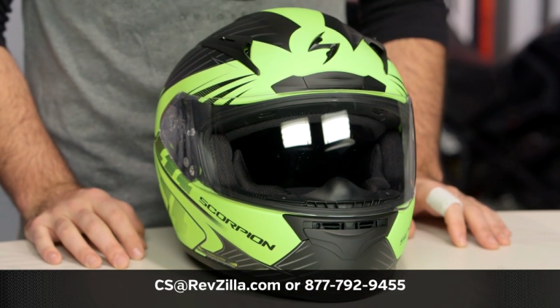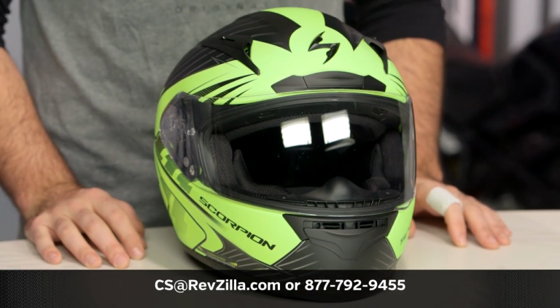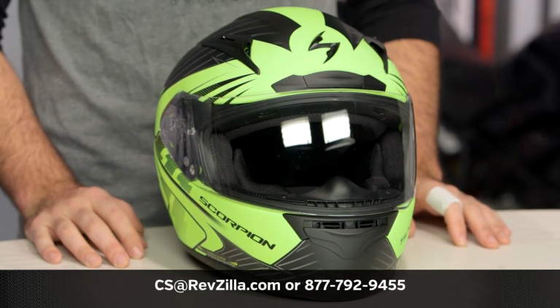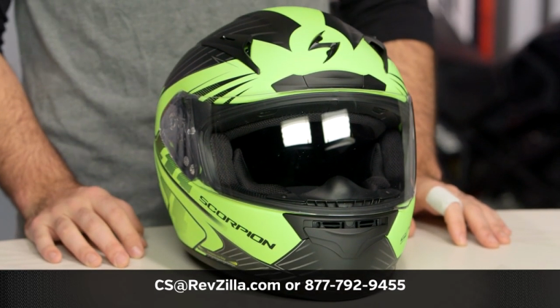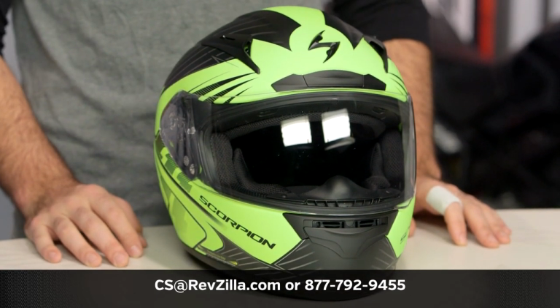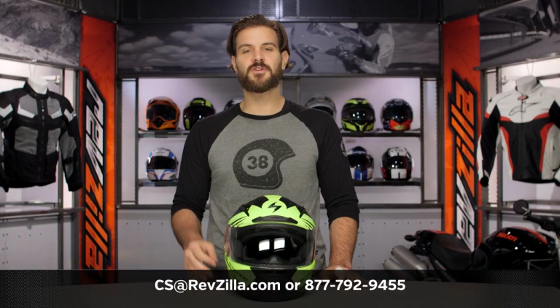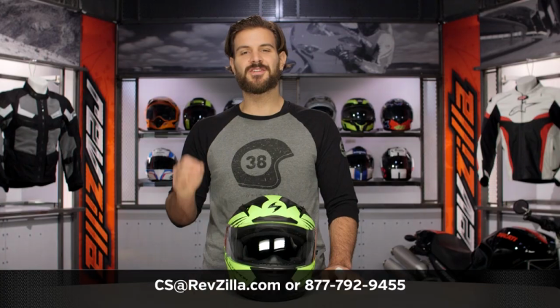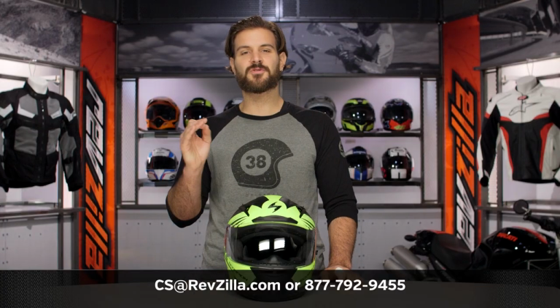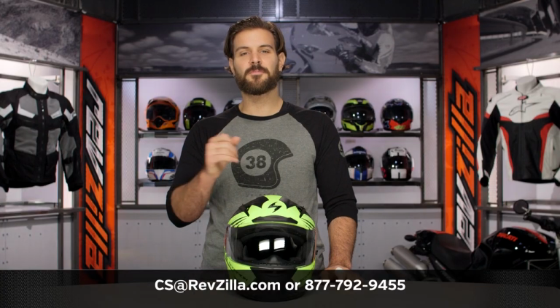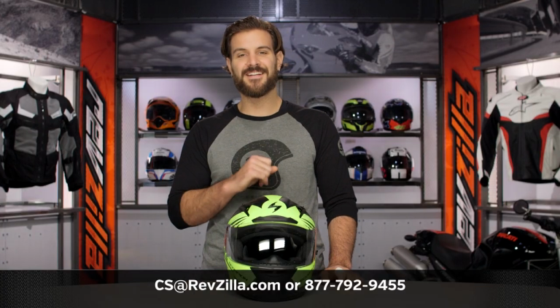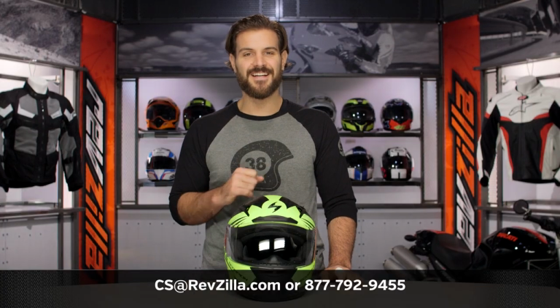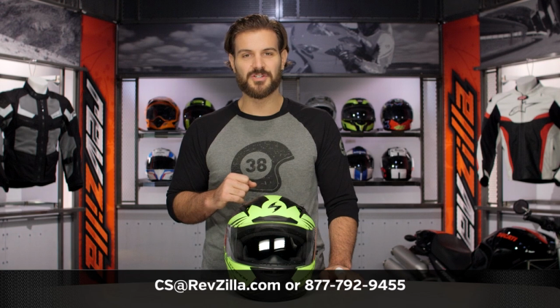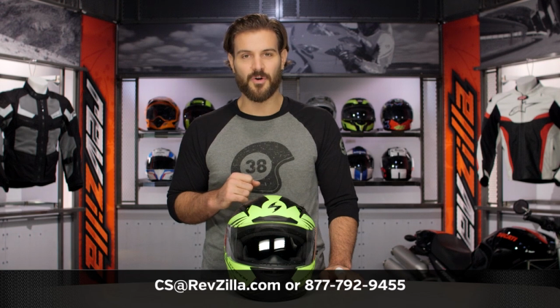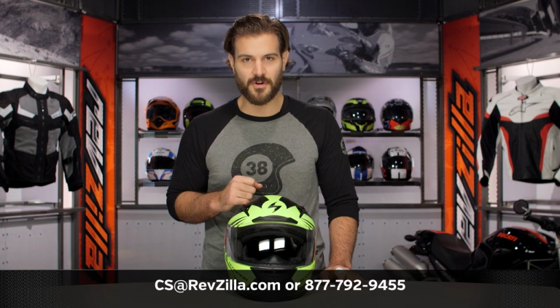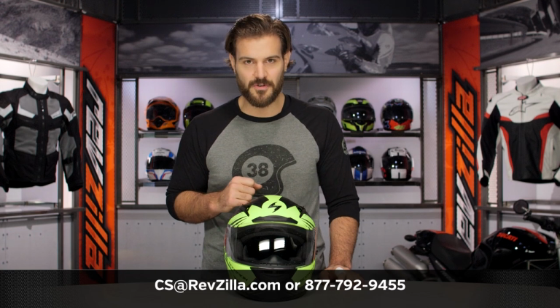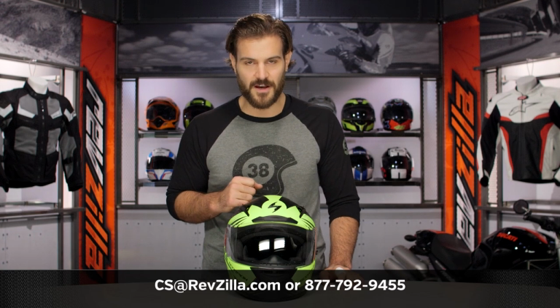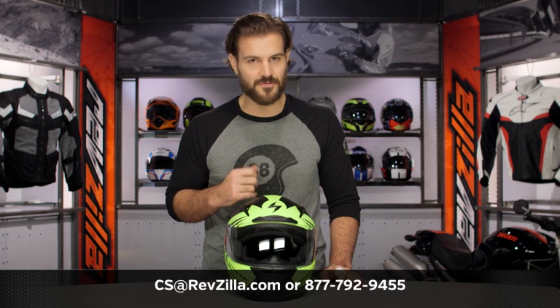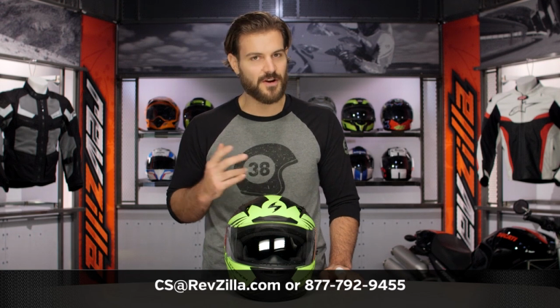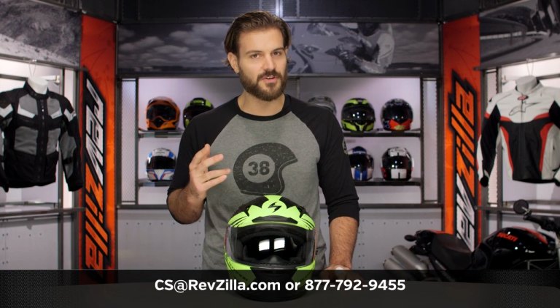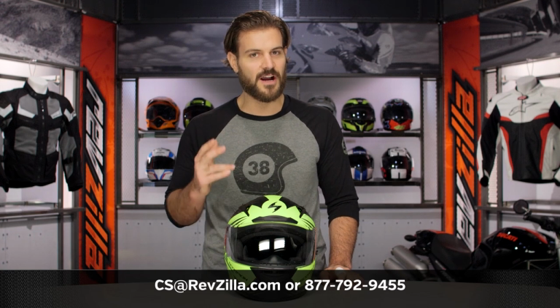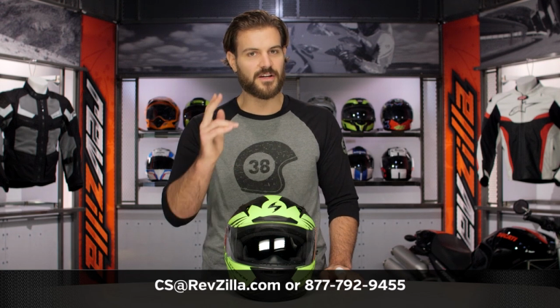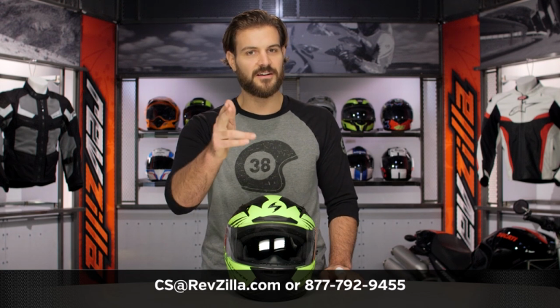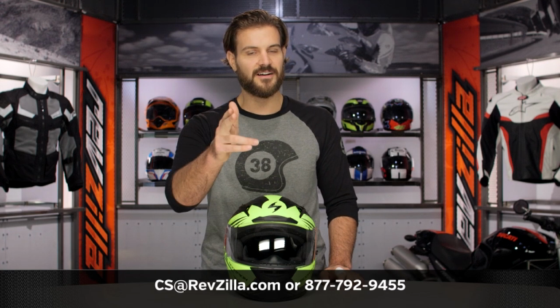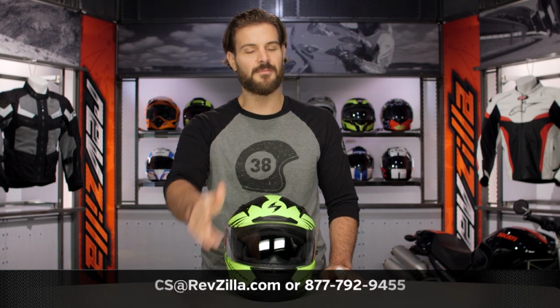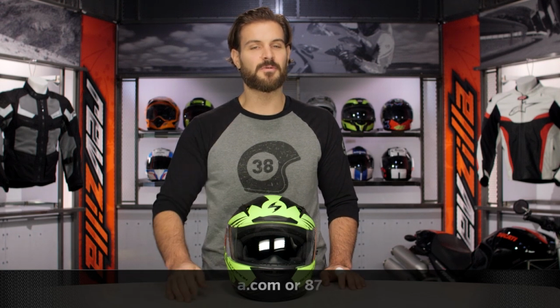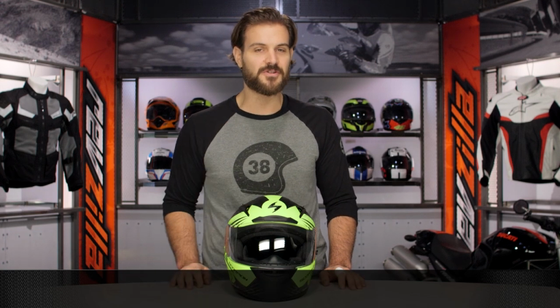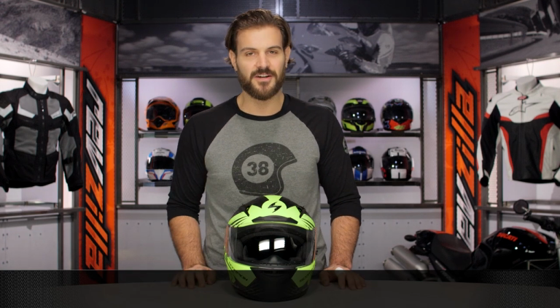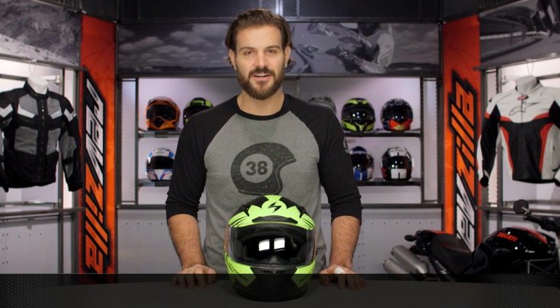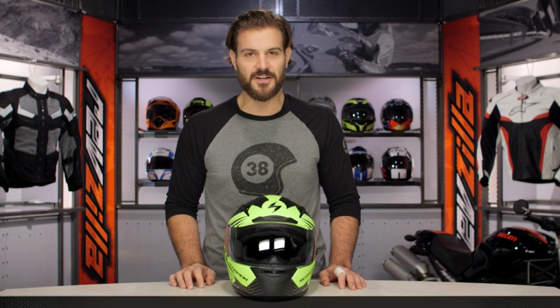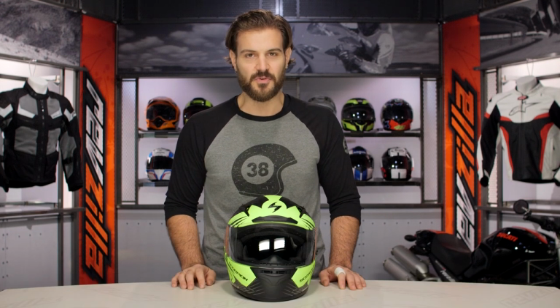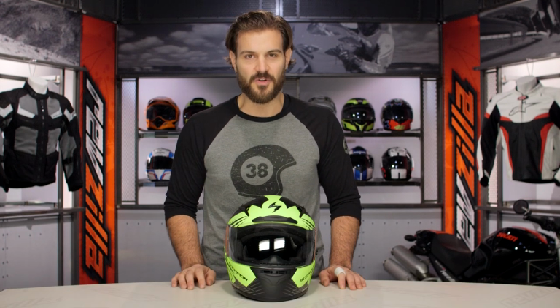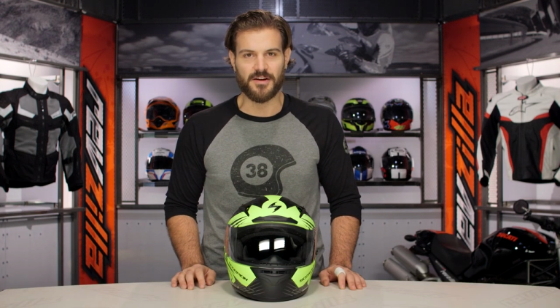Thank you for joining us for this look at the Scorpion EXO R2000 Raven graphic. I'm Spurge — enjoy the ride.